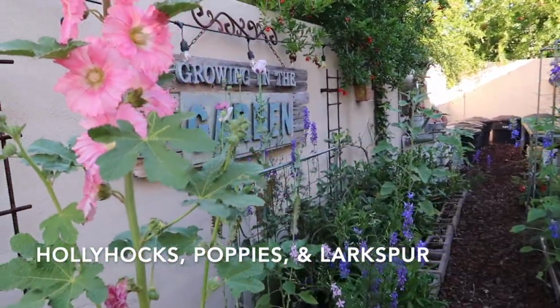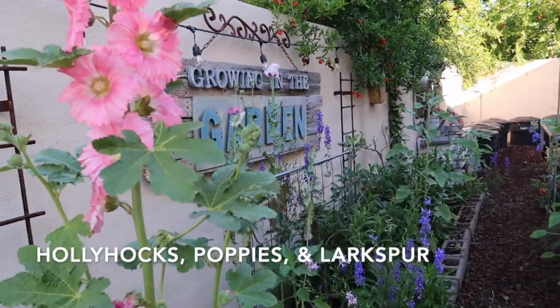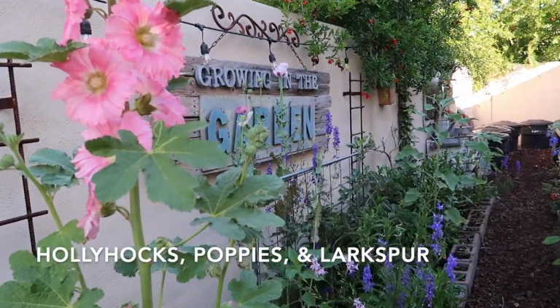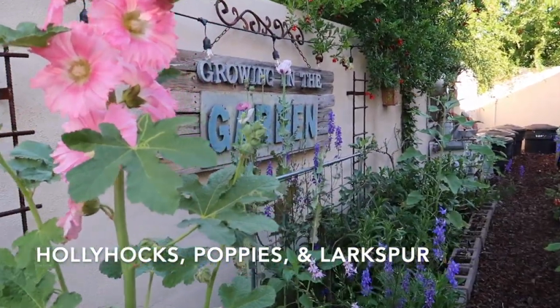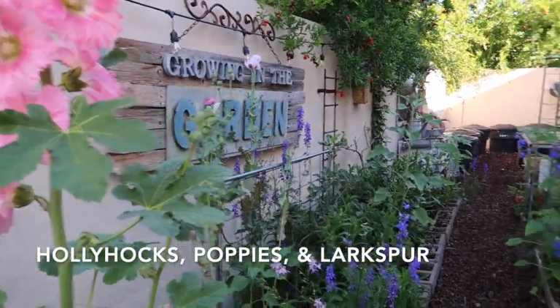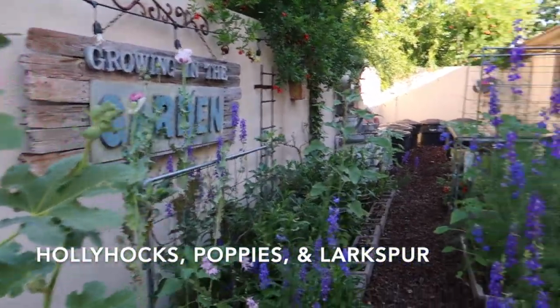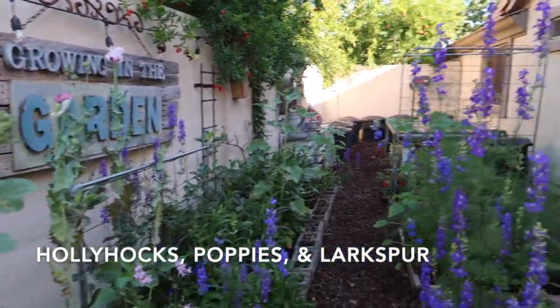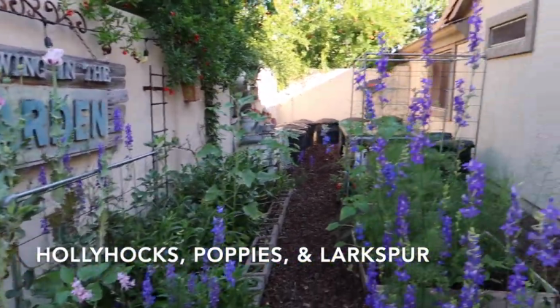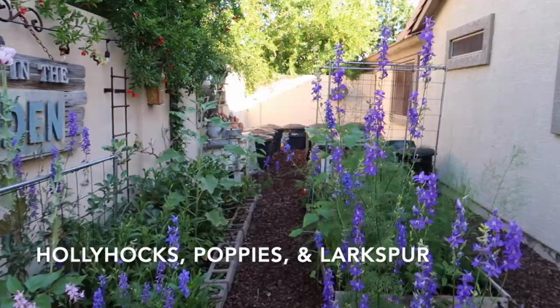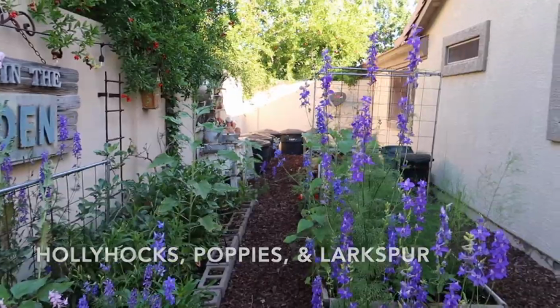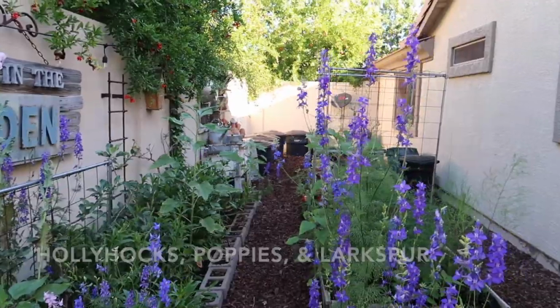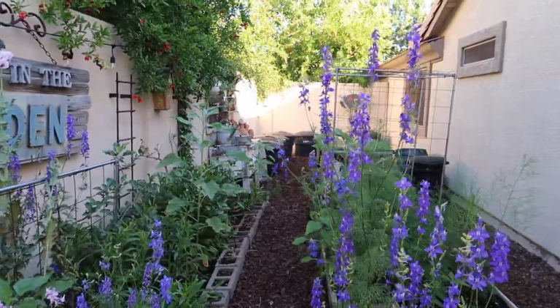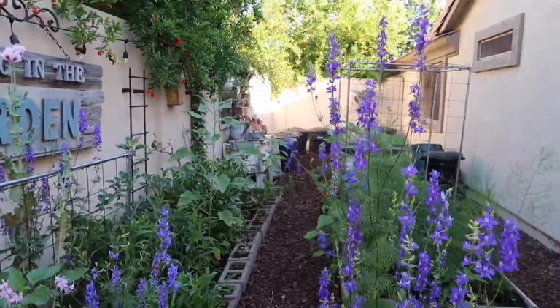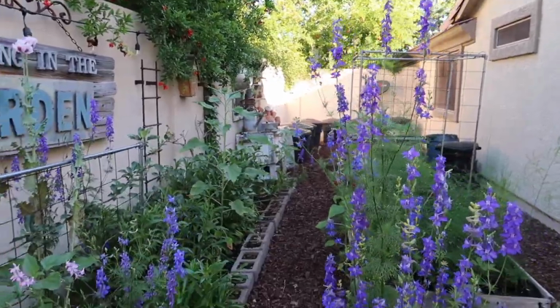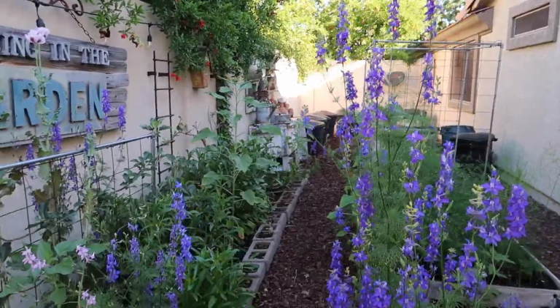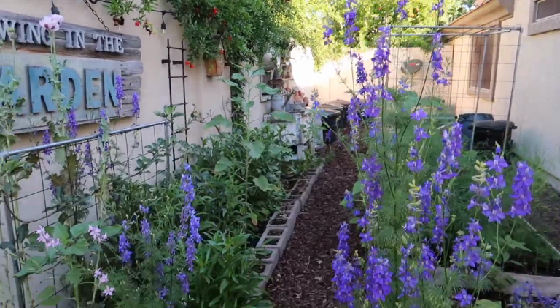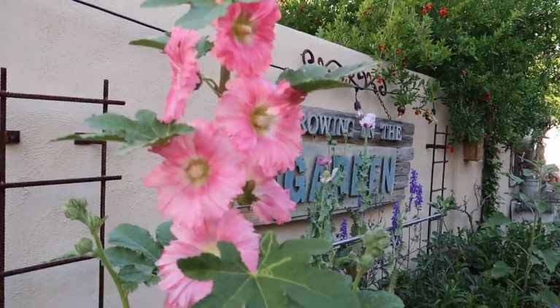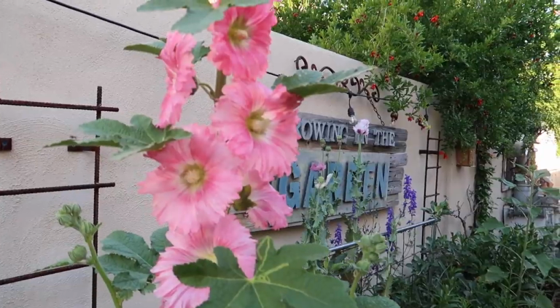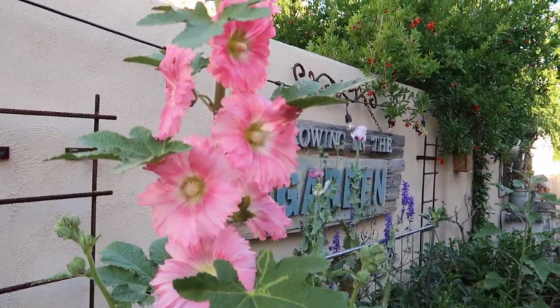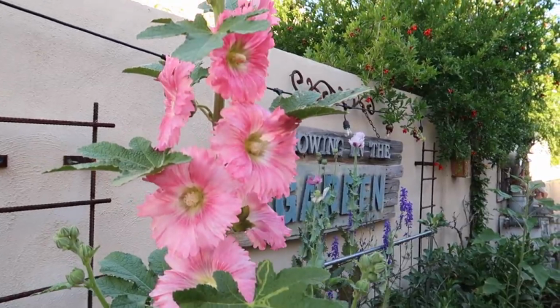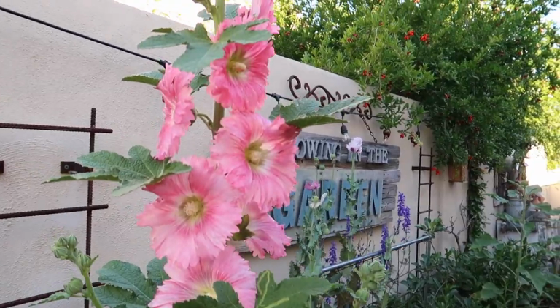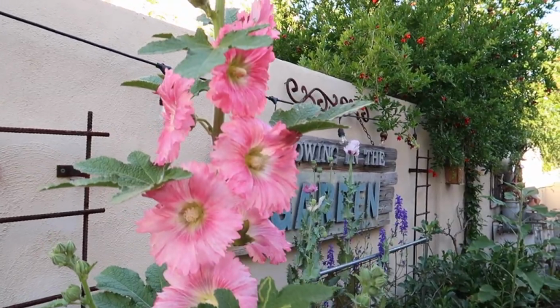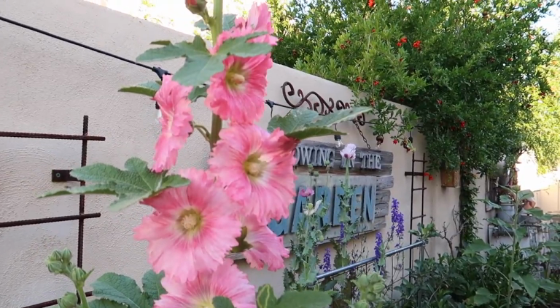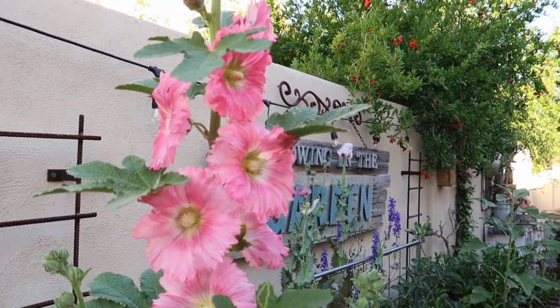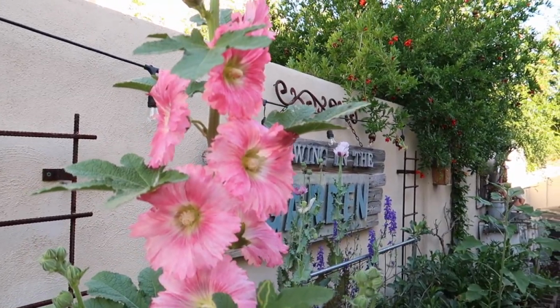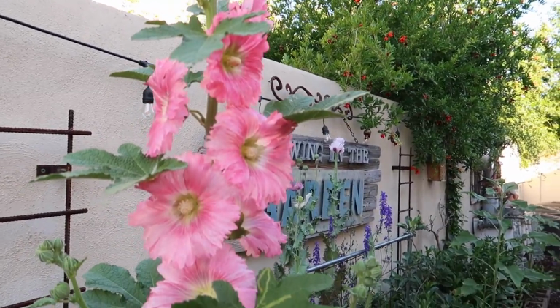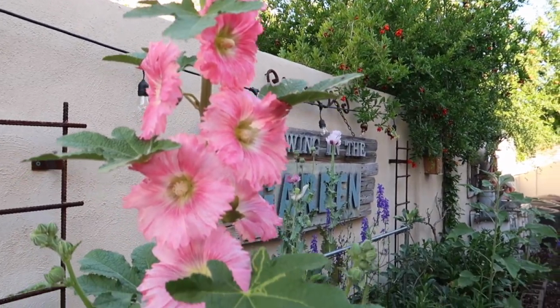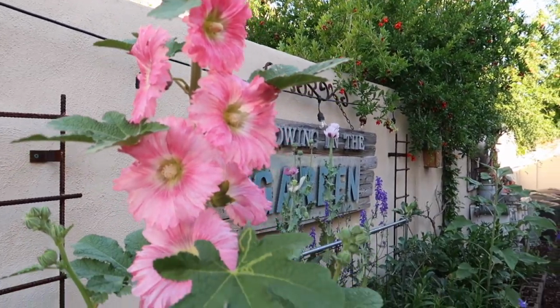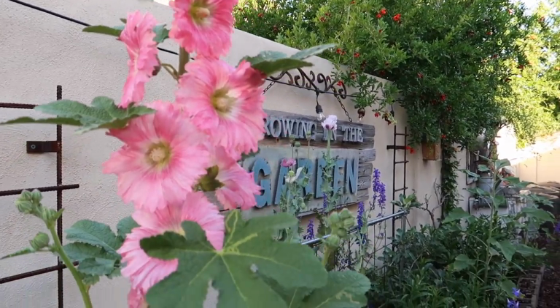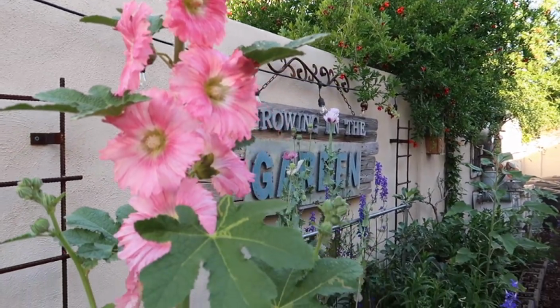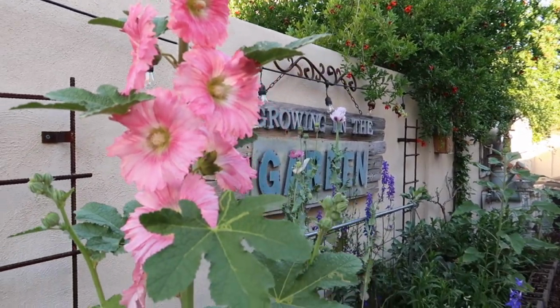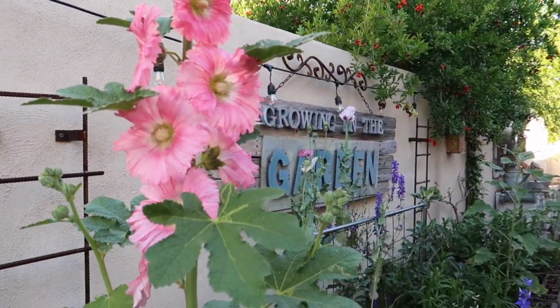Hollyhocks, poppies, larkspur — still growing strong. Don't tell these guys it's been a hundred degrees every day.